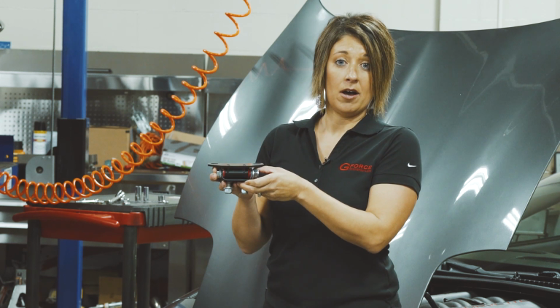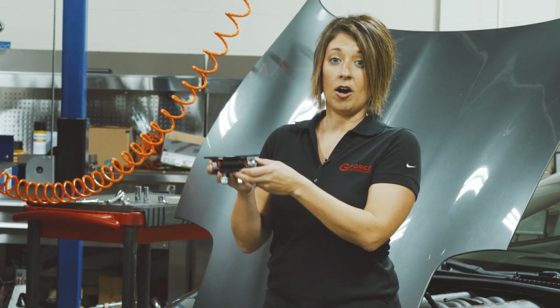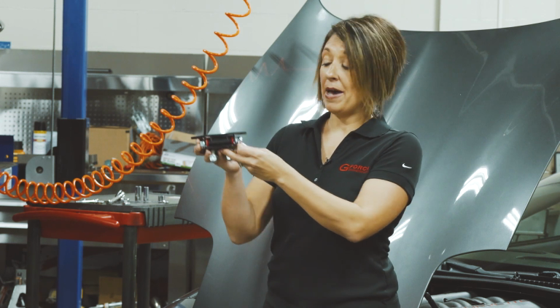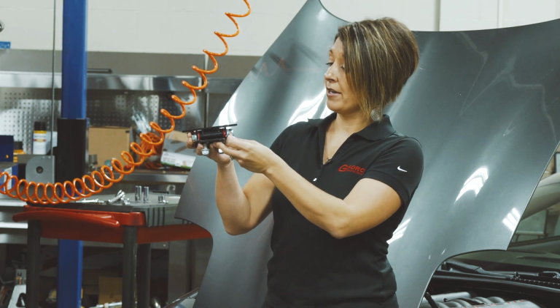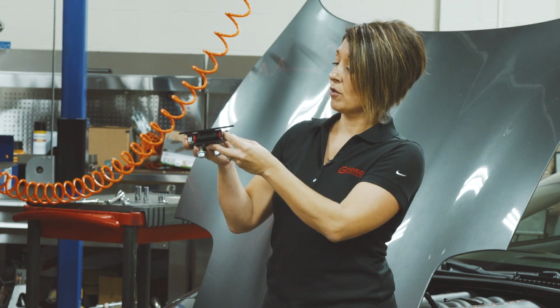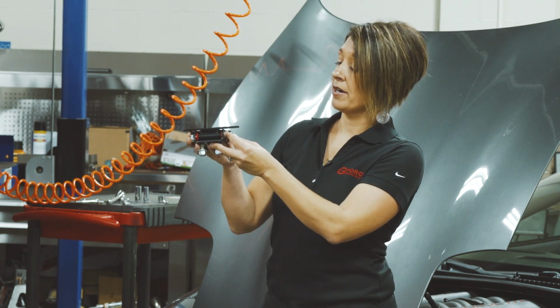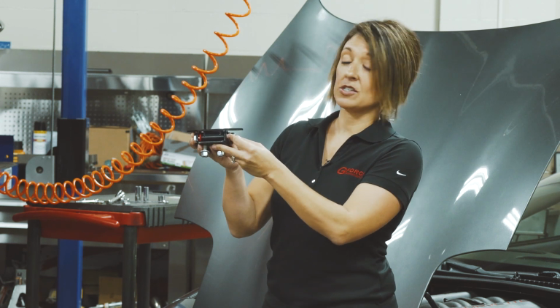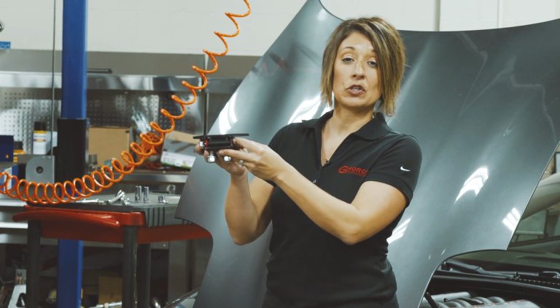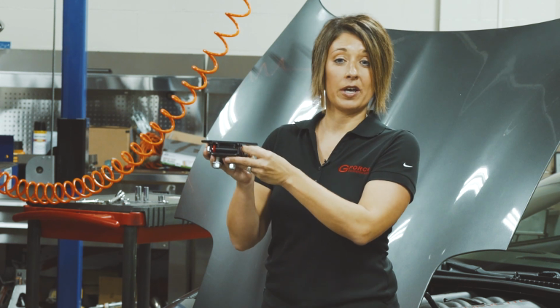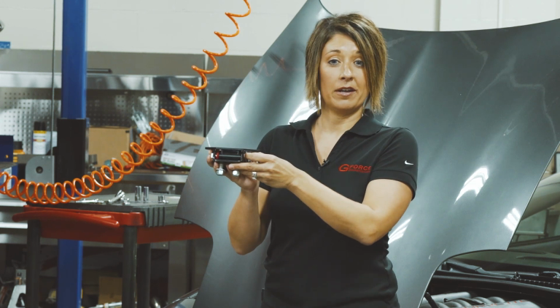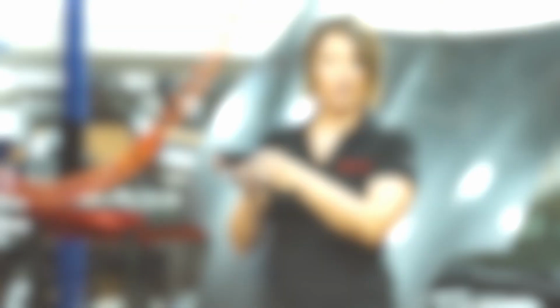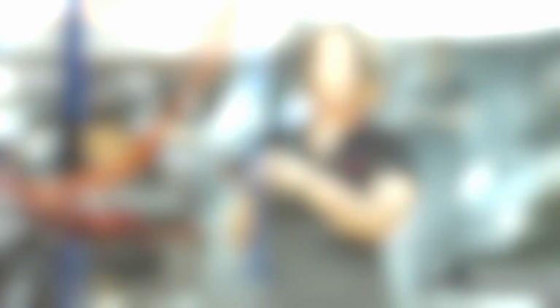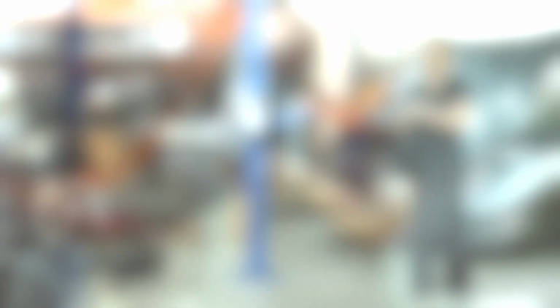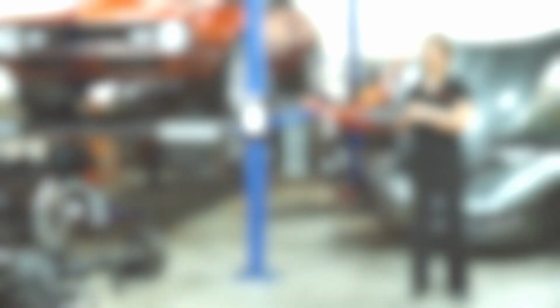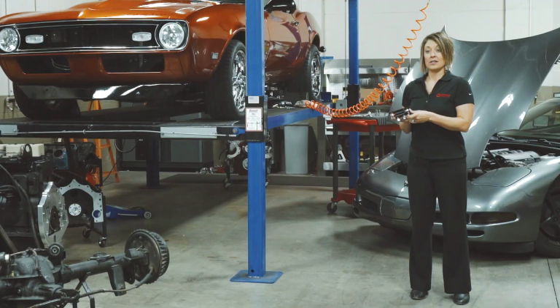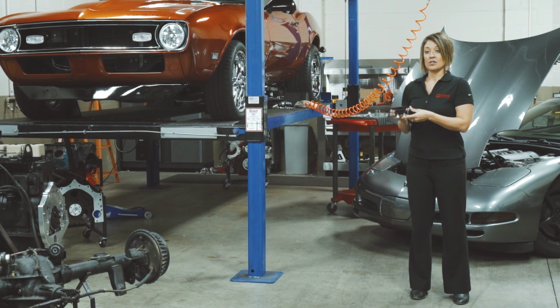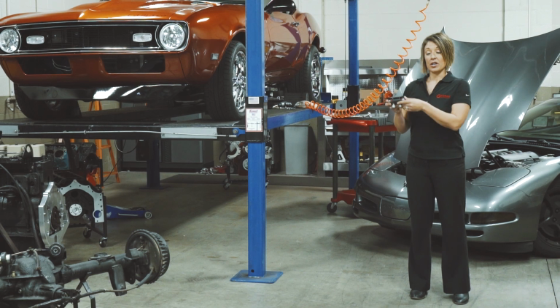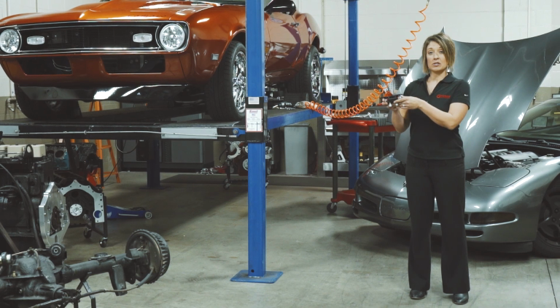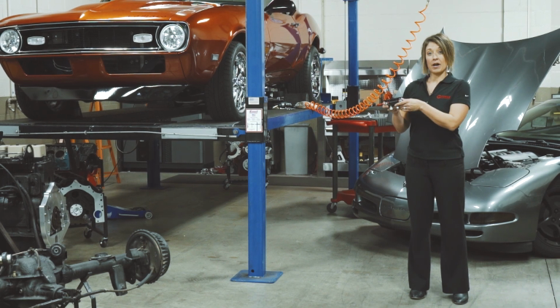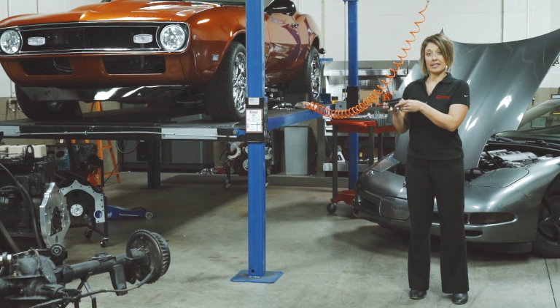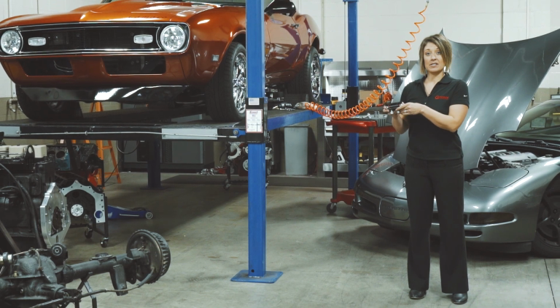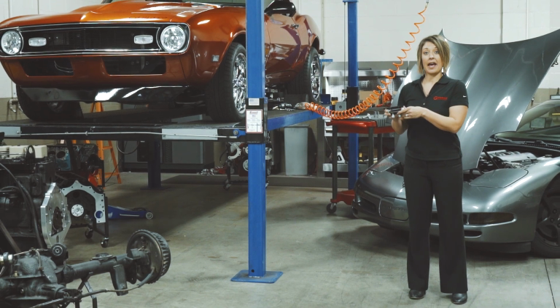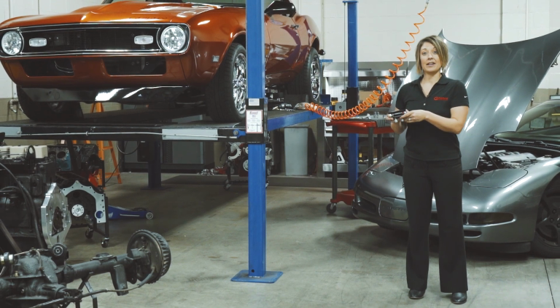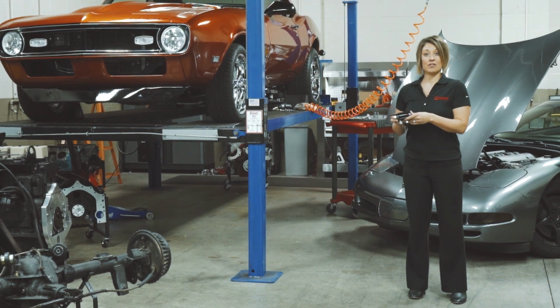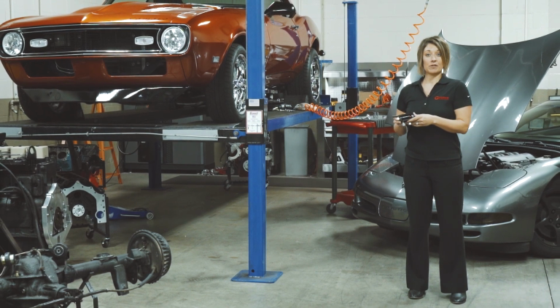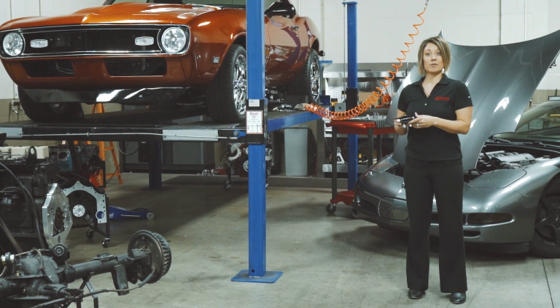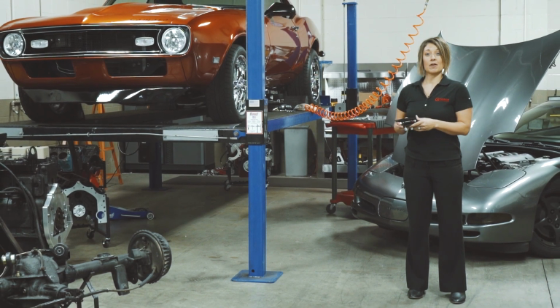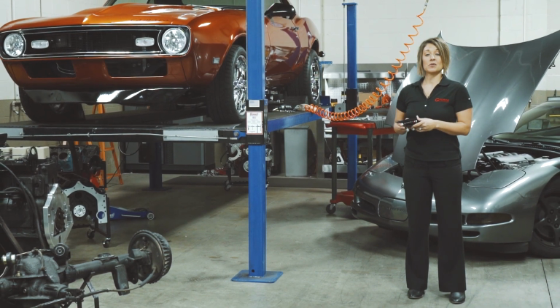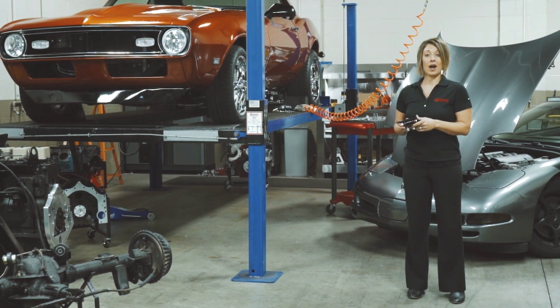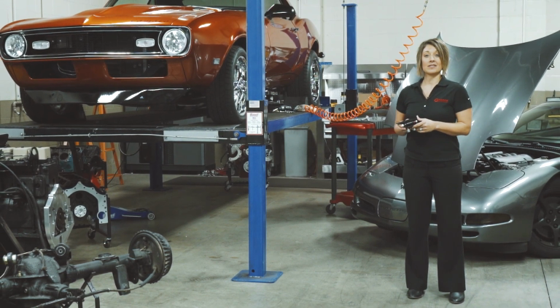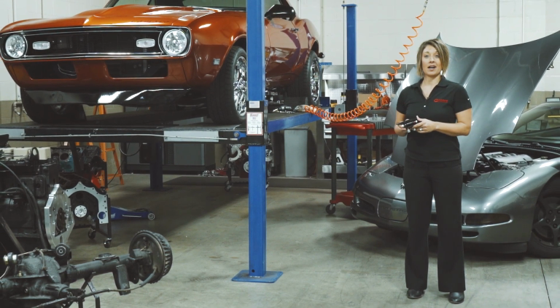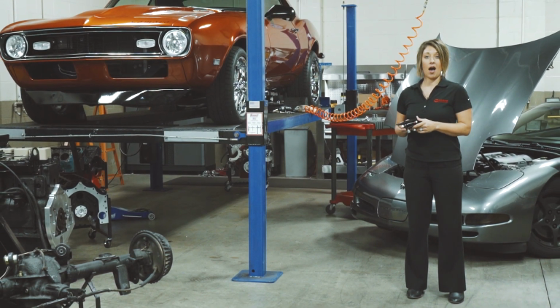All mounting hardware is included. Check this product out today at Geforce Performance Products dot com.